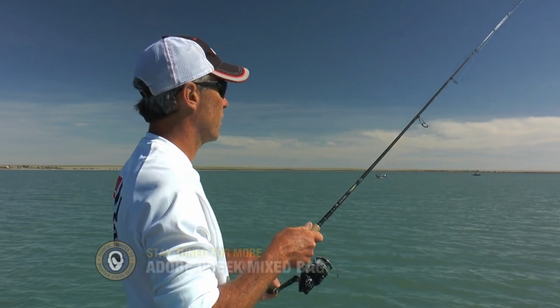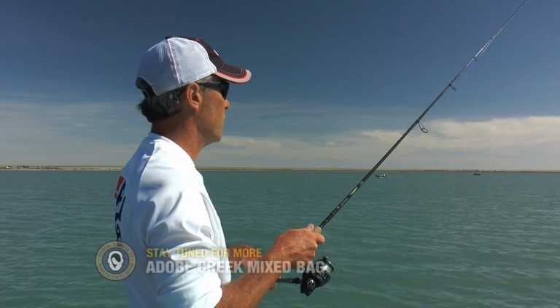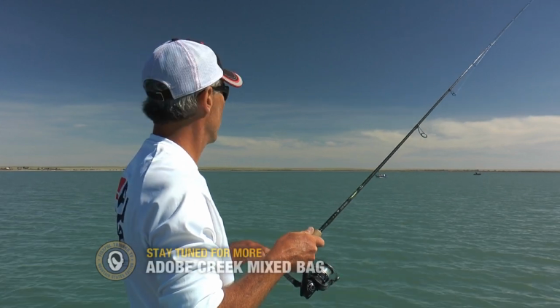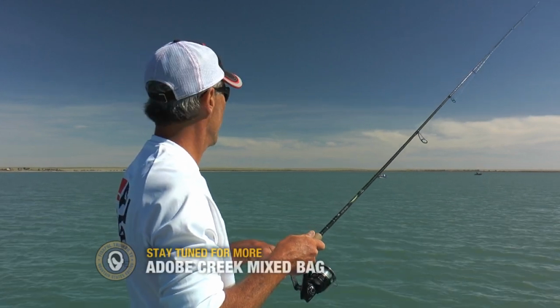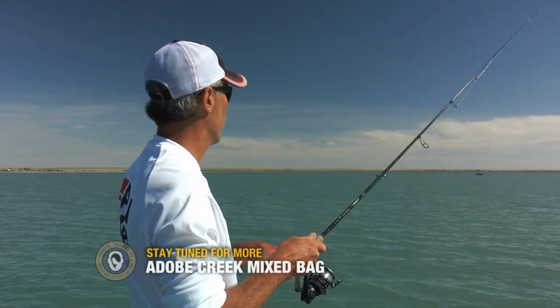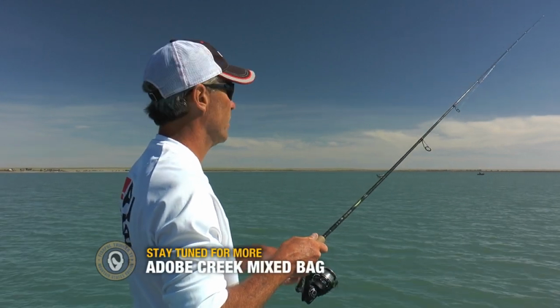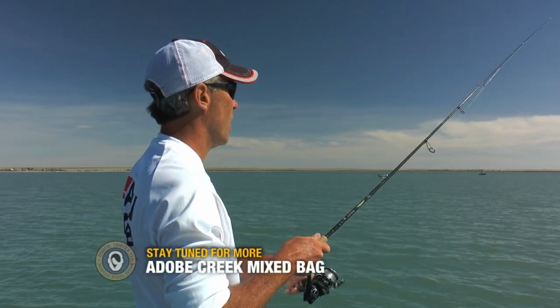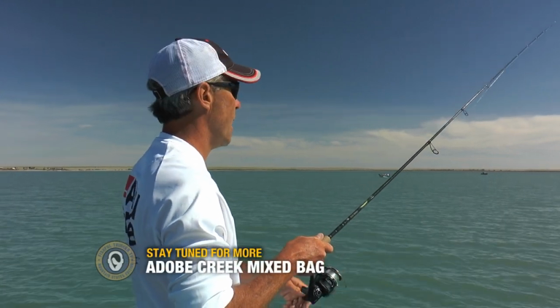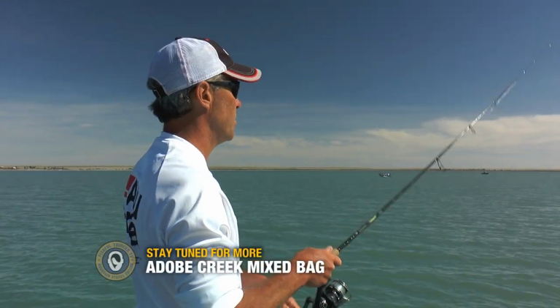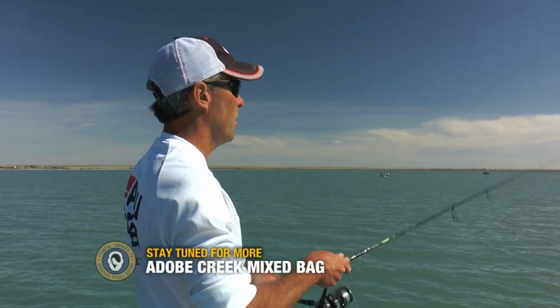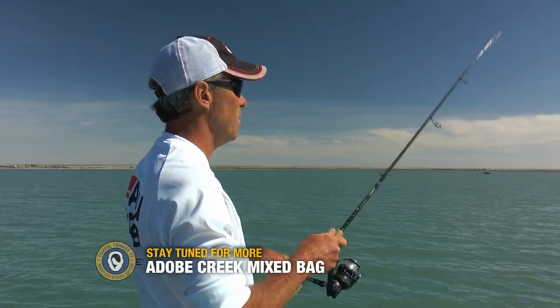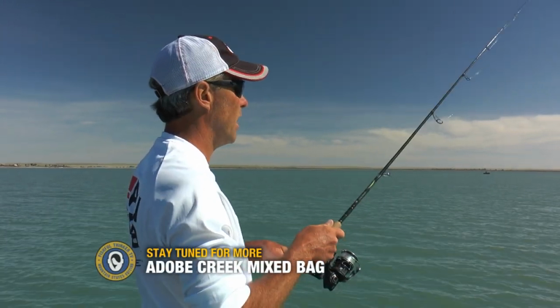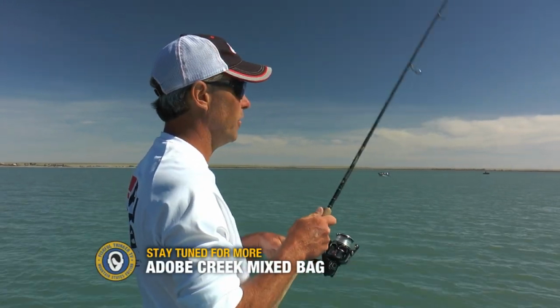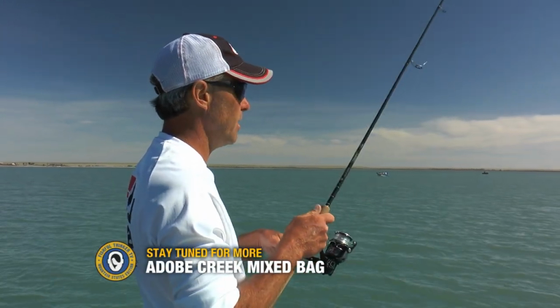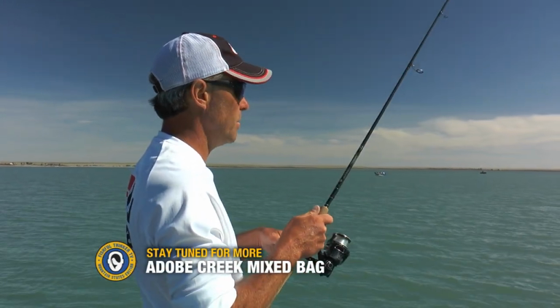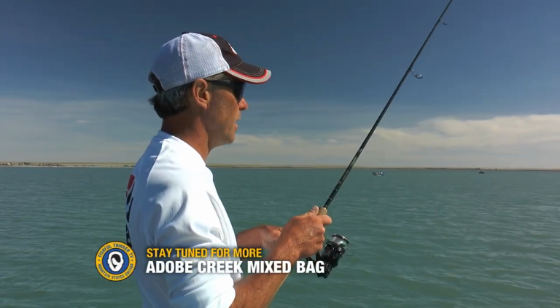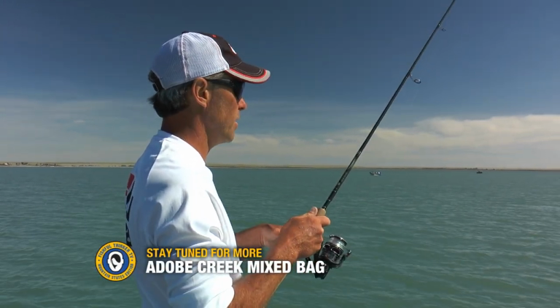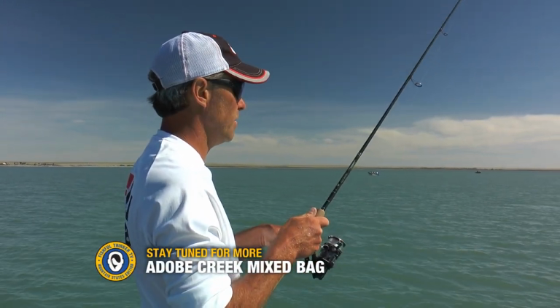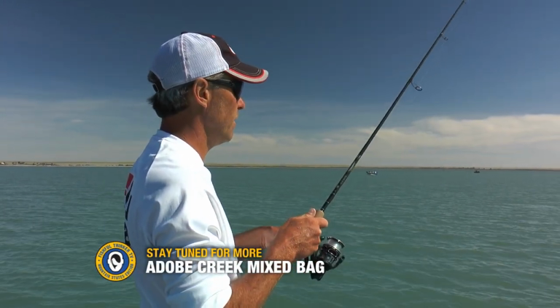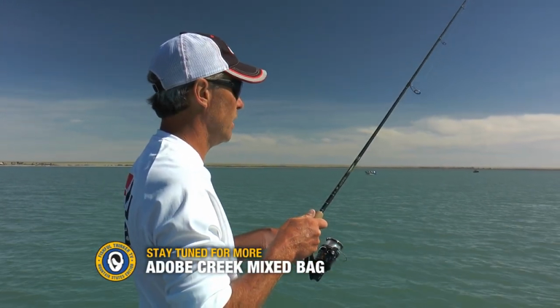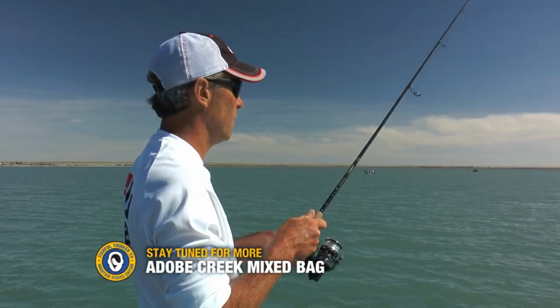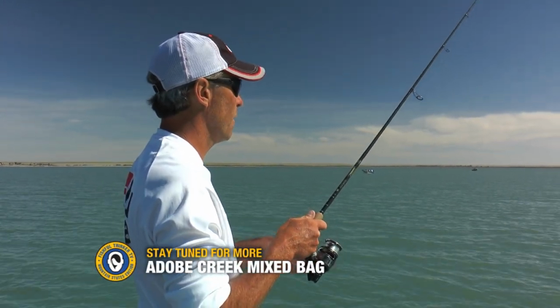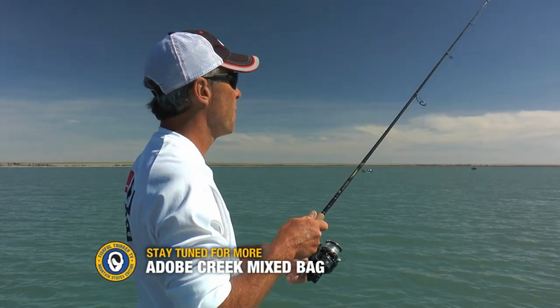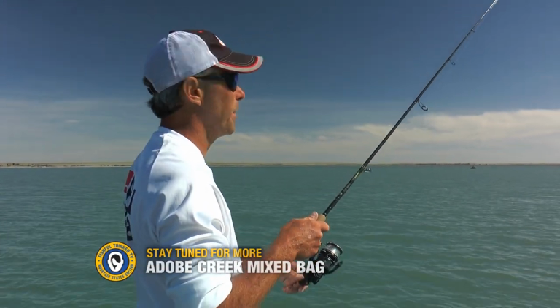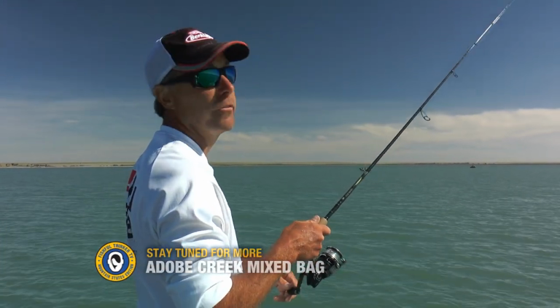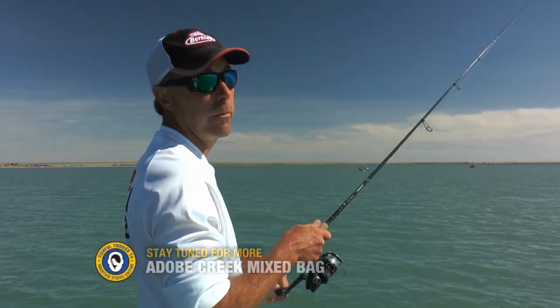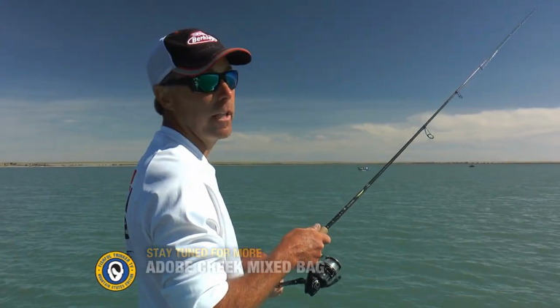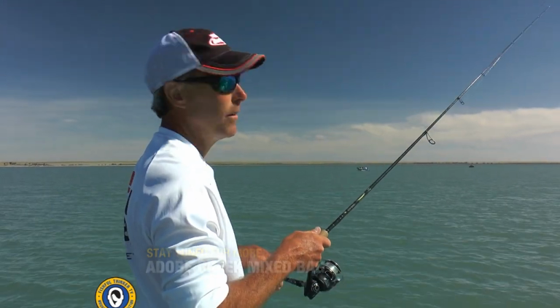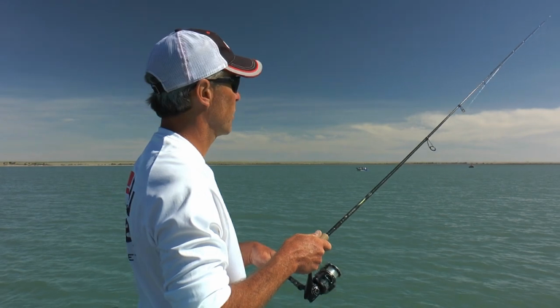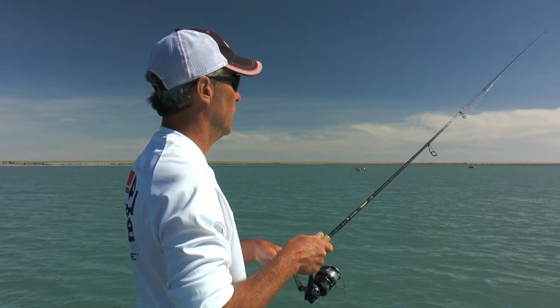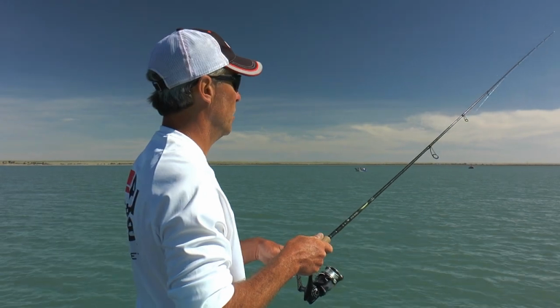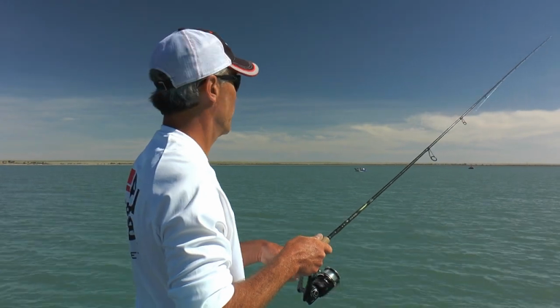Big fish are not really your option. But by the time this airs on TV, this state wildlife area is going to be loaded.